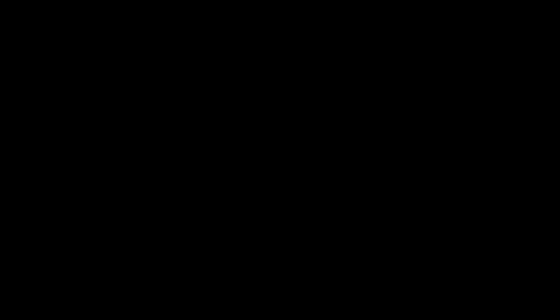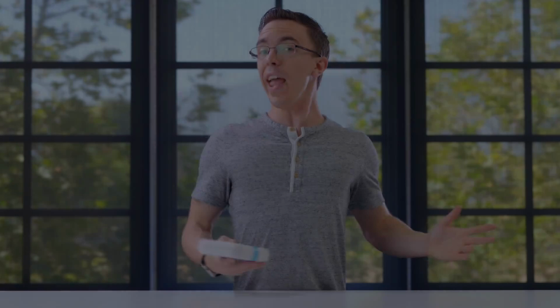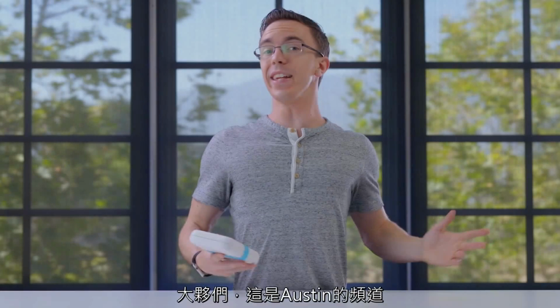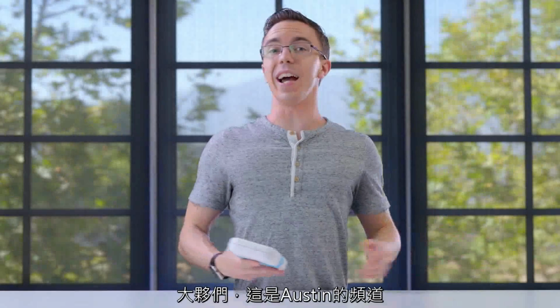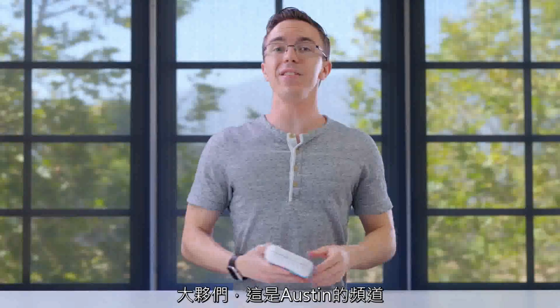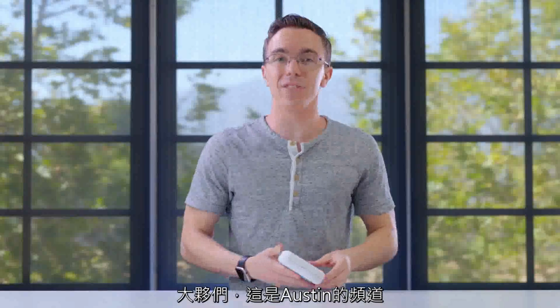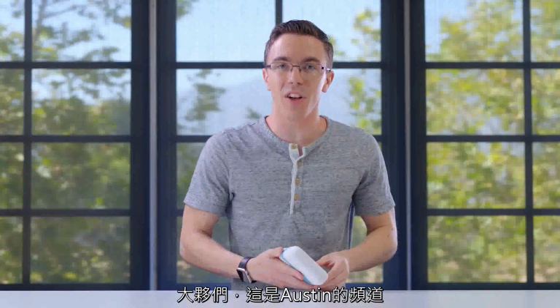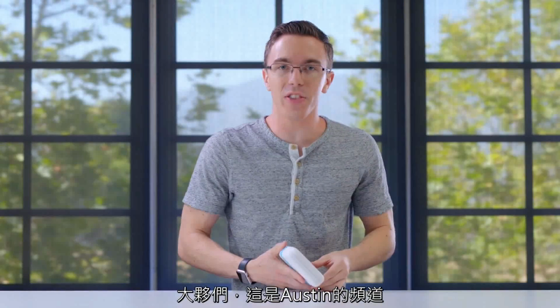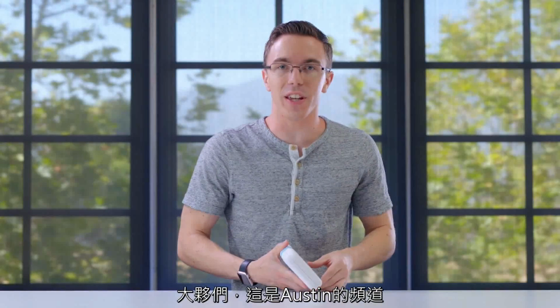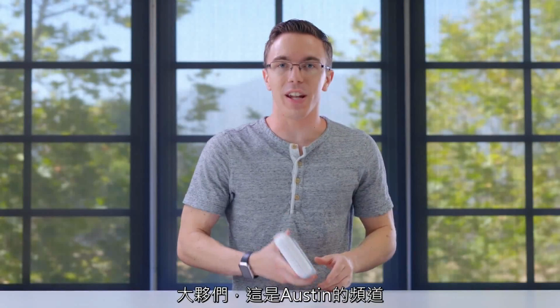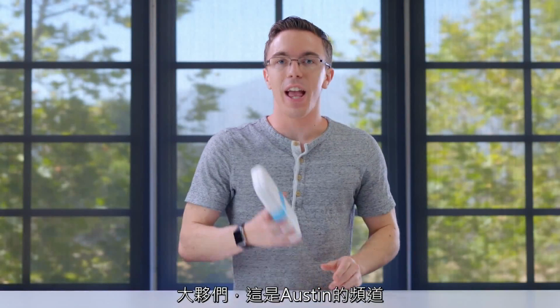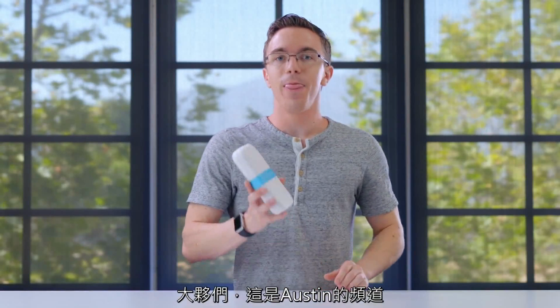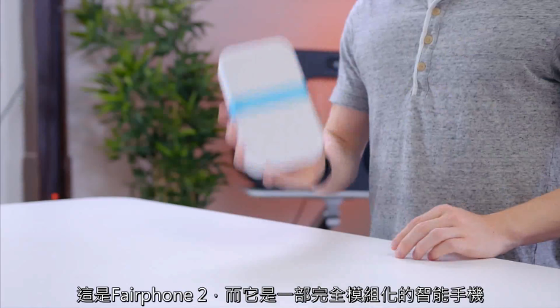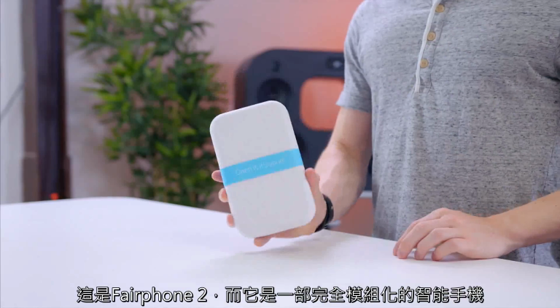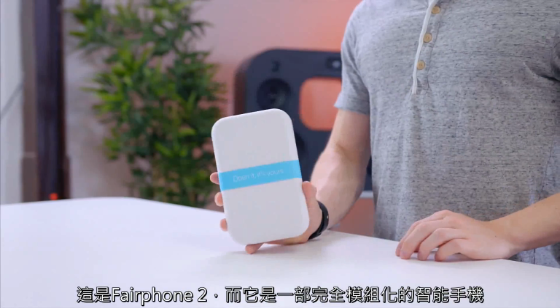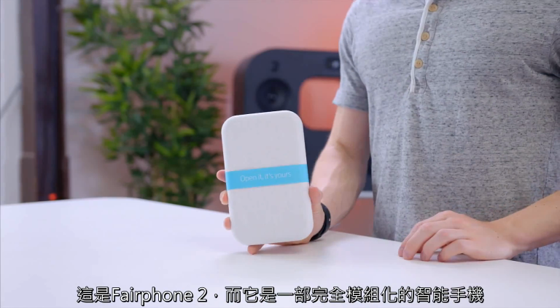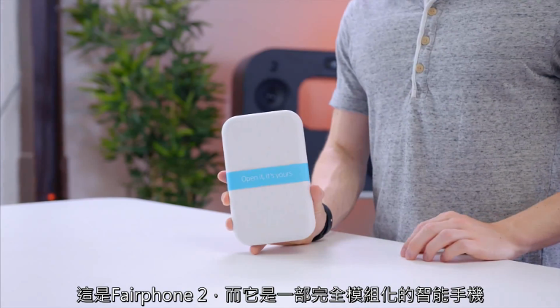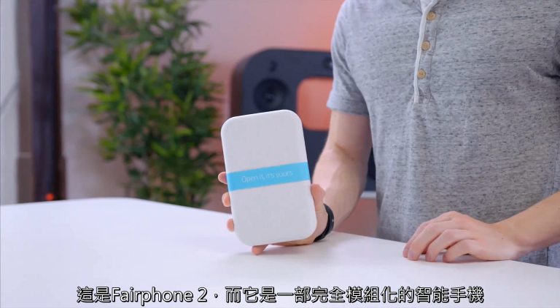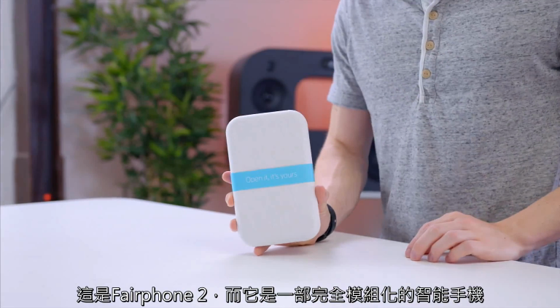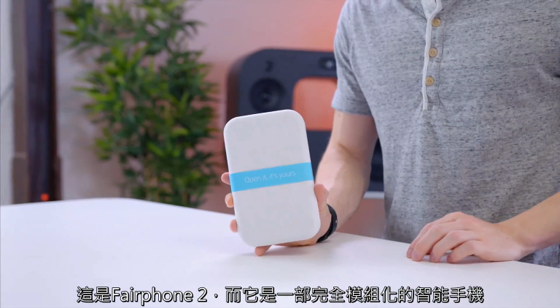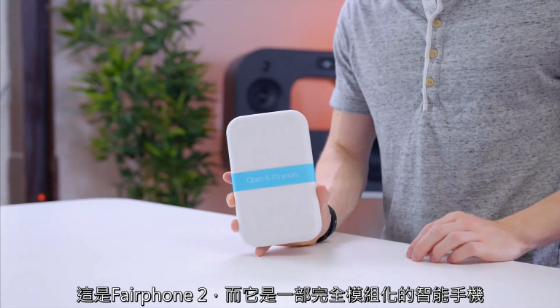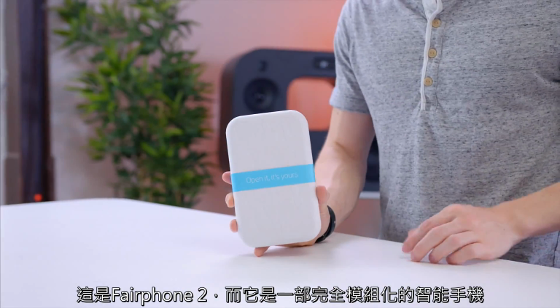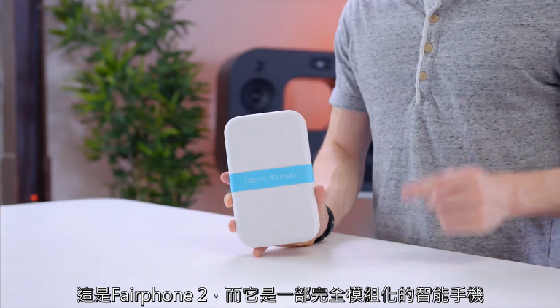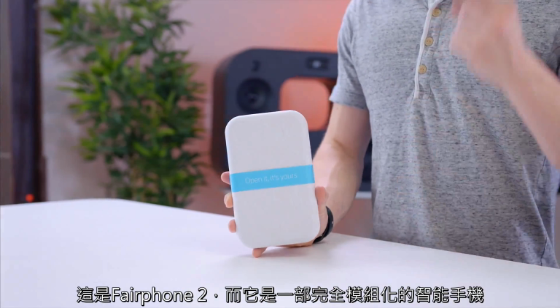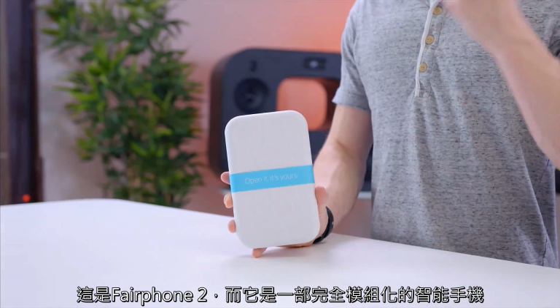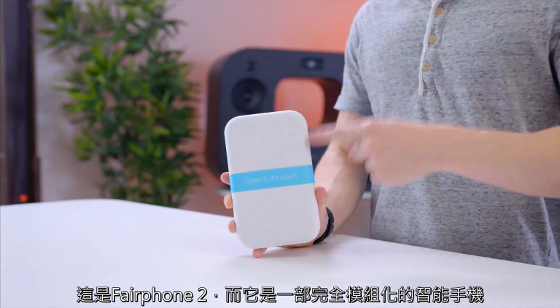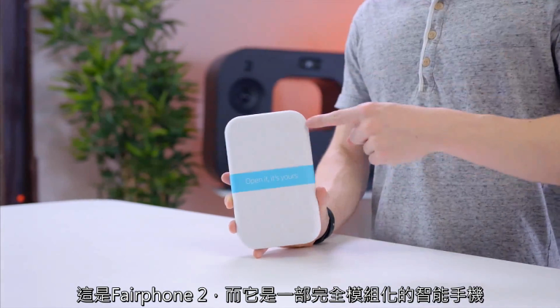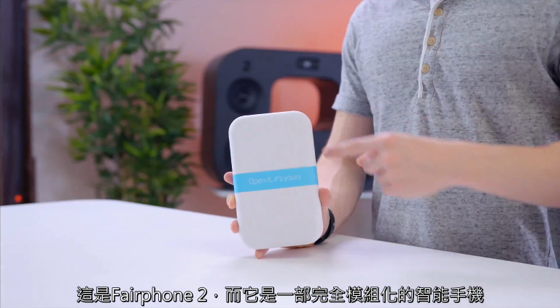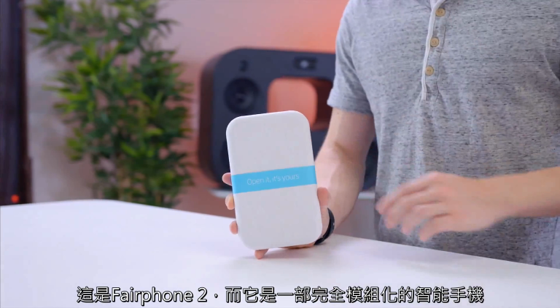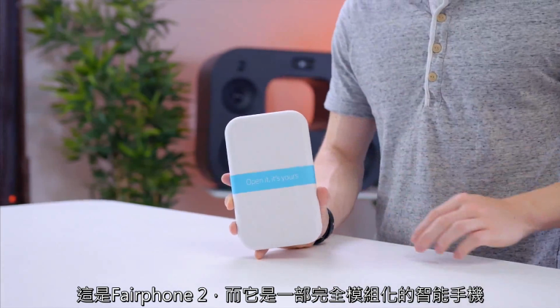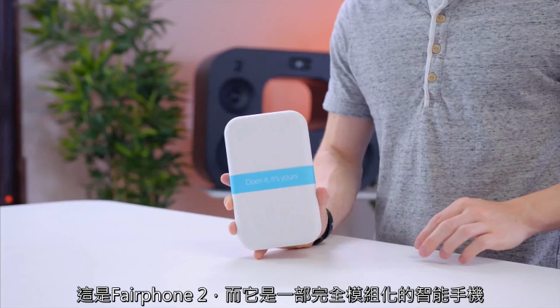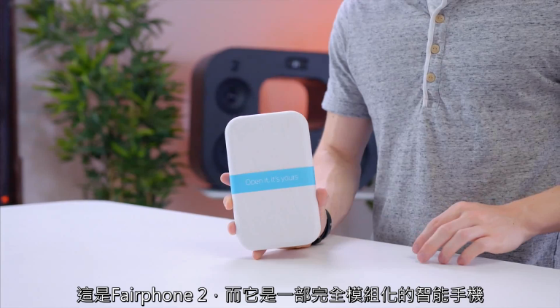Hey guys, this is Austin. This is the Fairphone 2, and it is a fully modular smartphone.